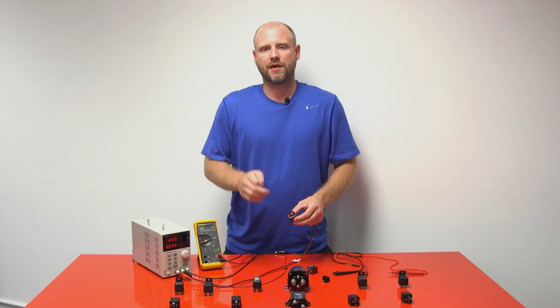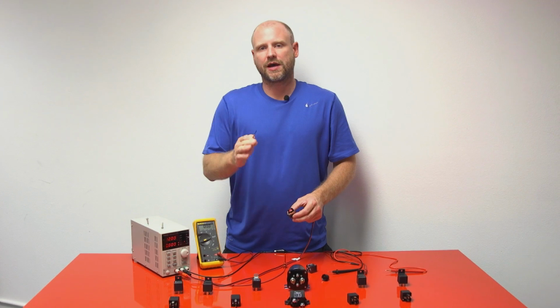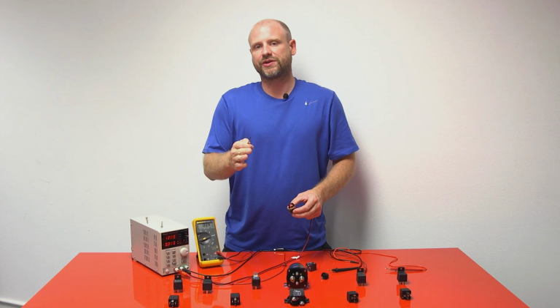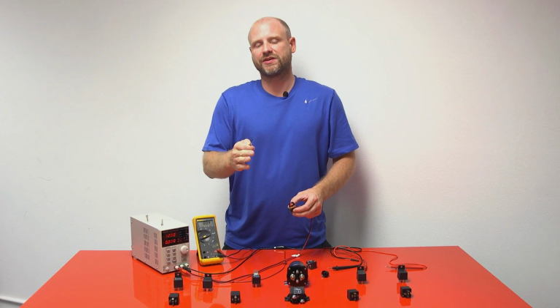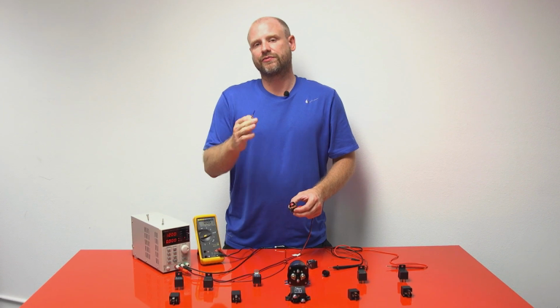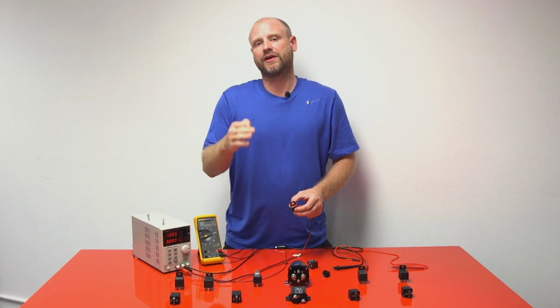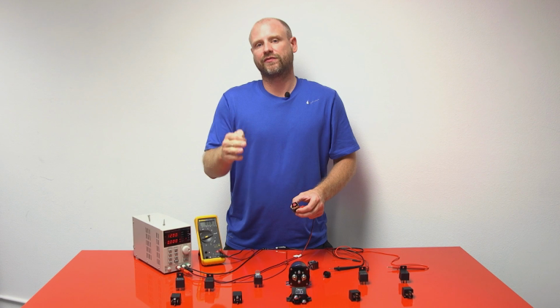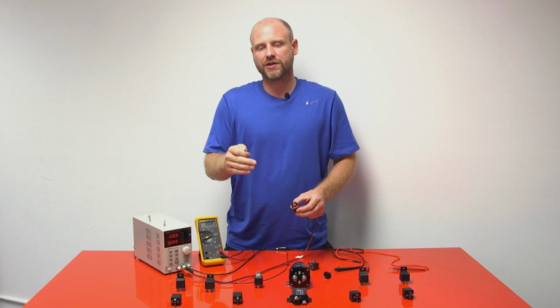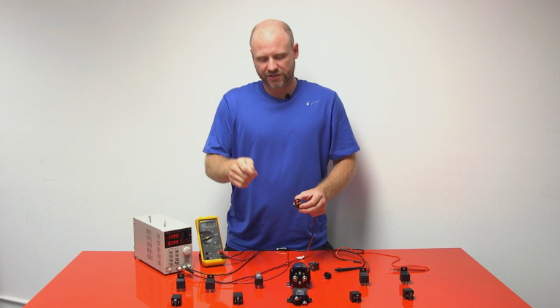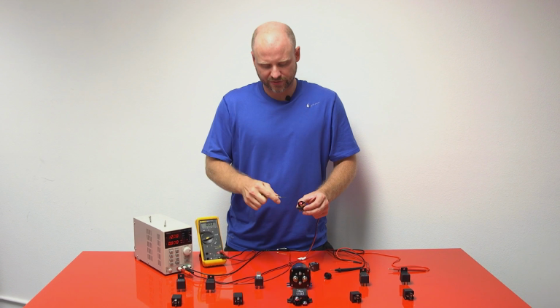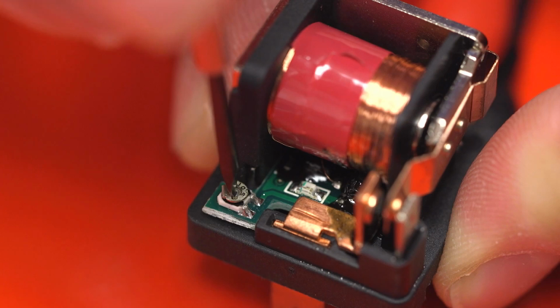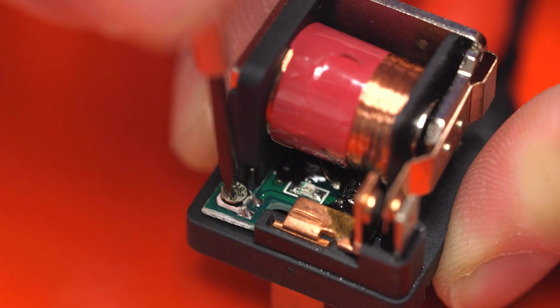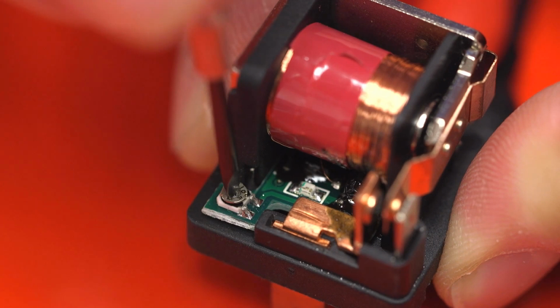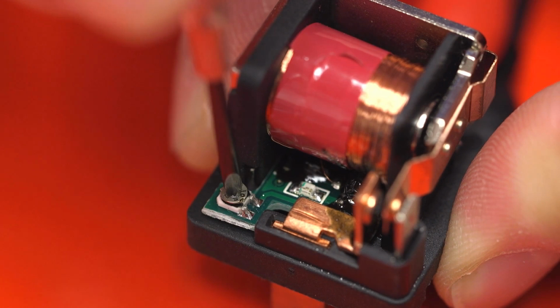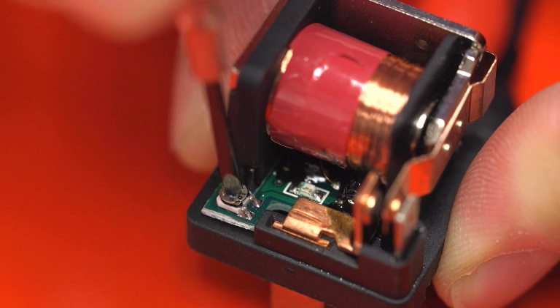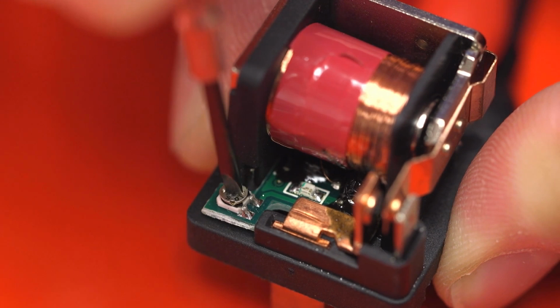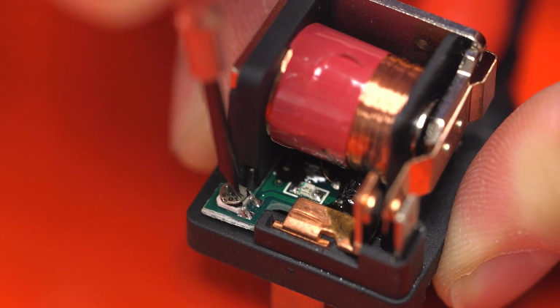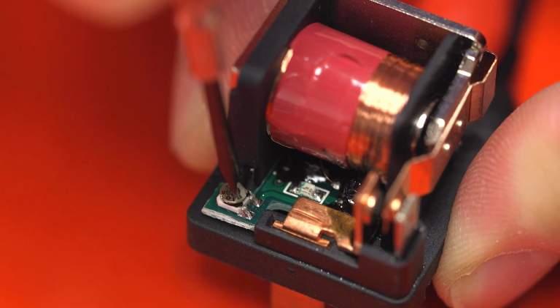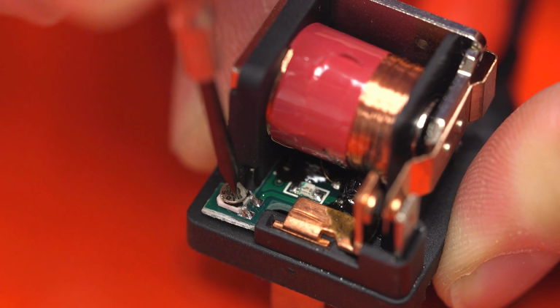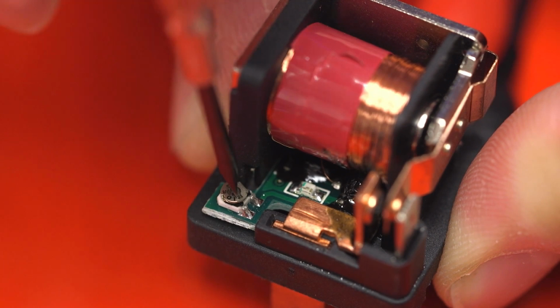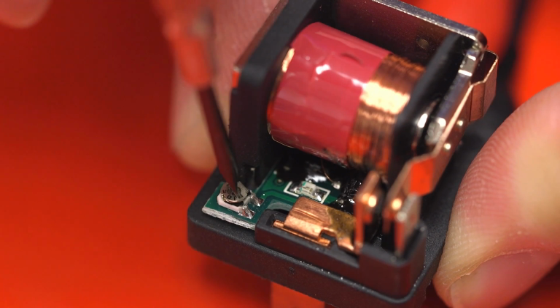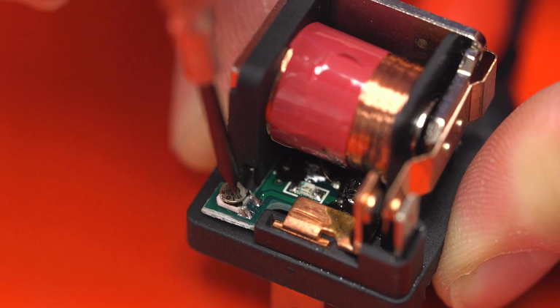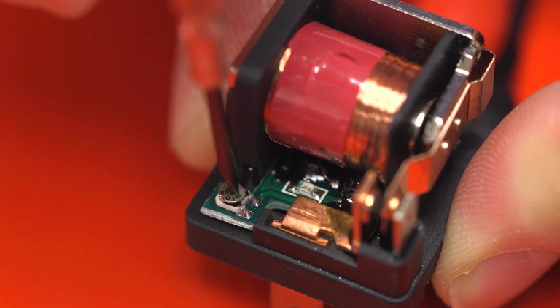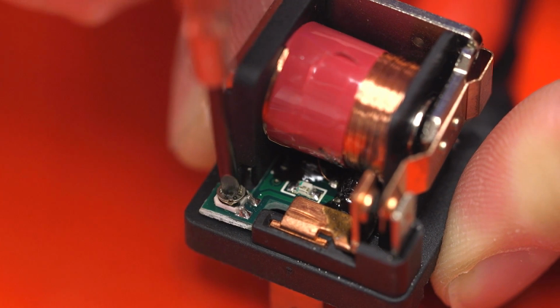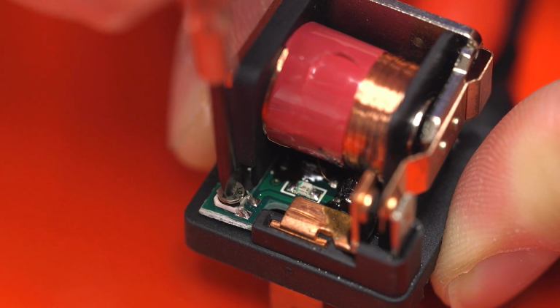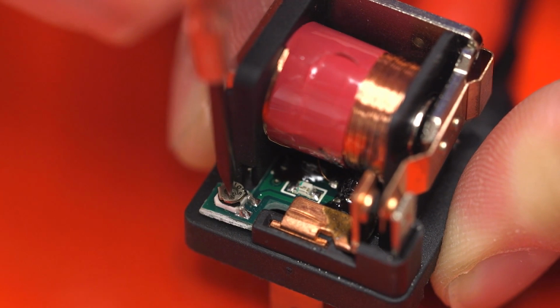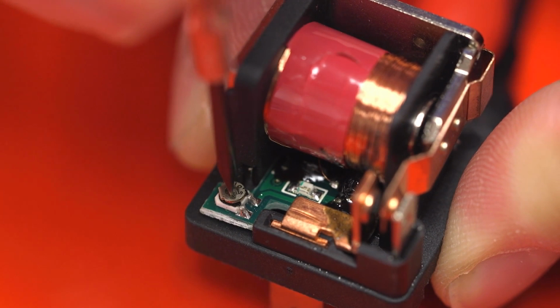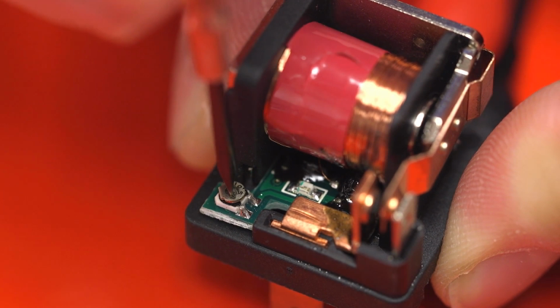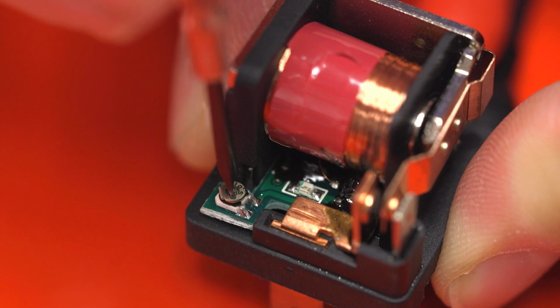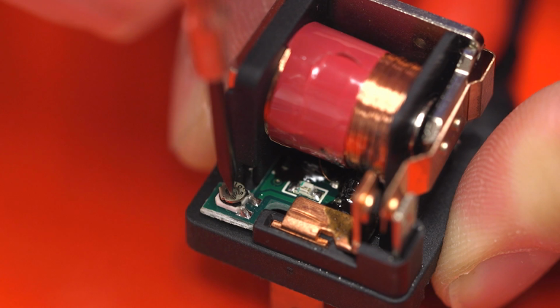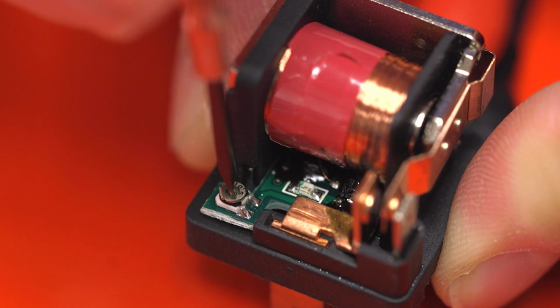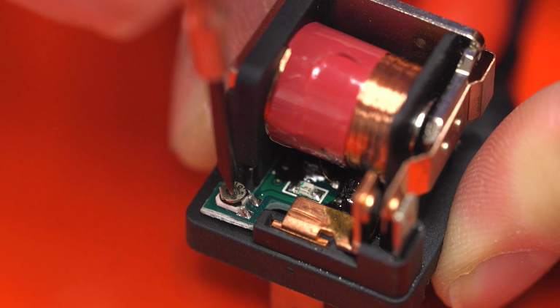As you can see, the relay is fully adjustable. The internal potentiometer allows us to adjust the timing anywhere from three seconds to three minutes.